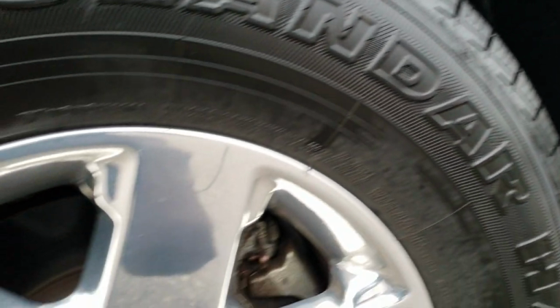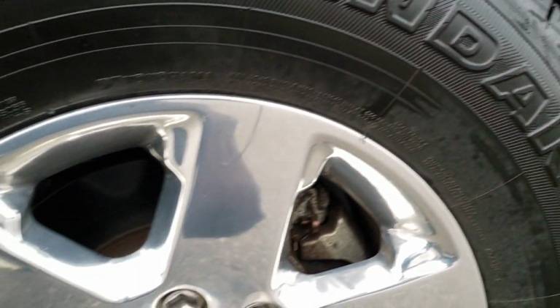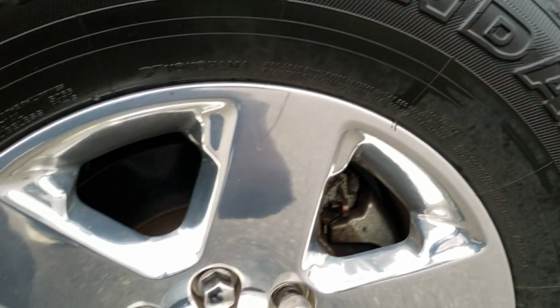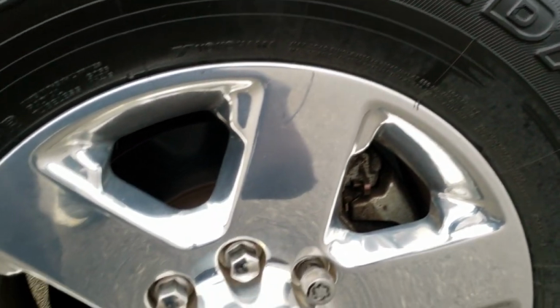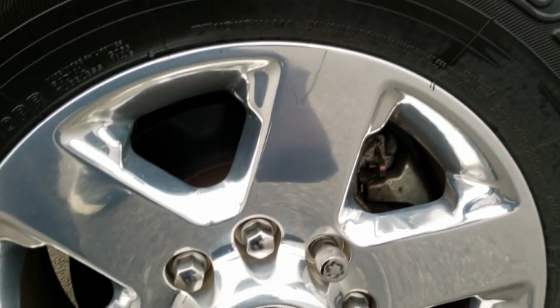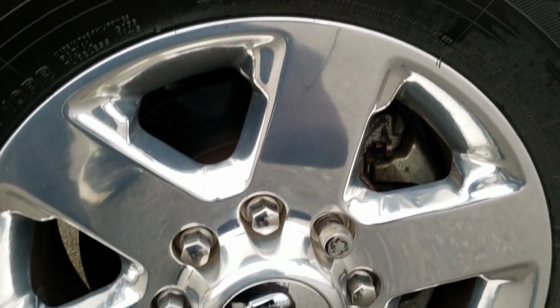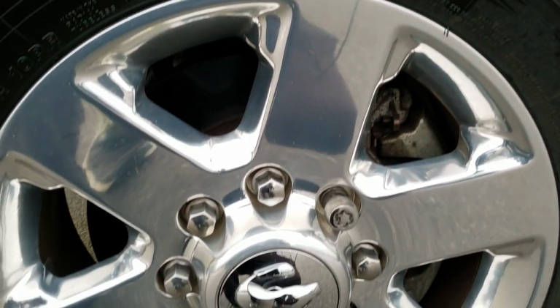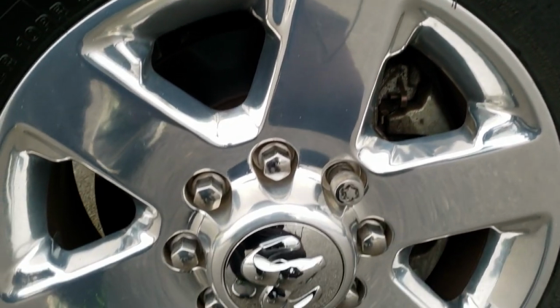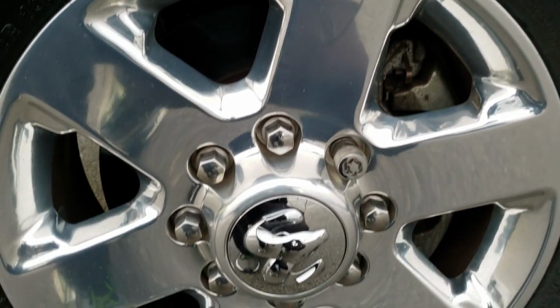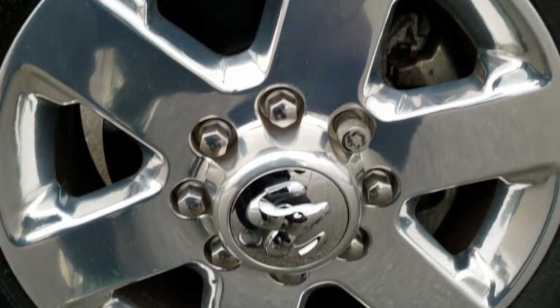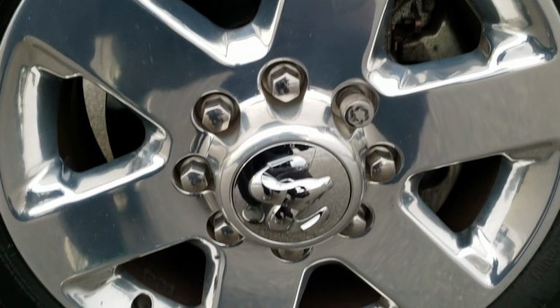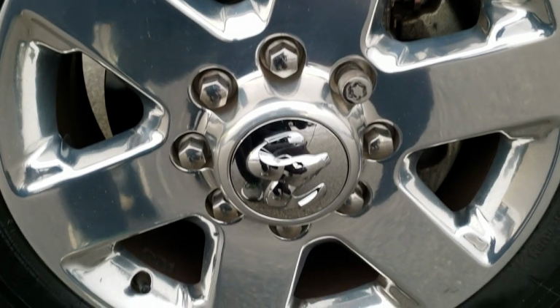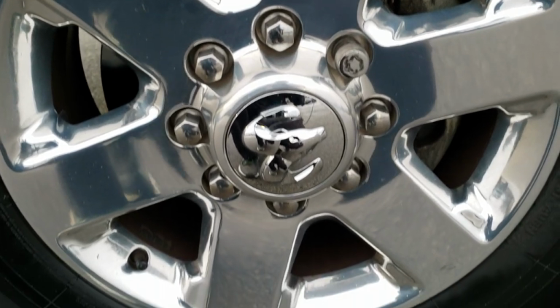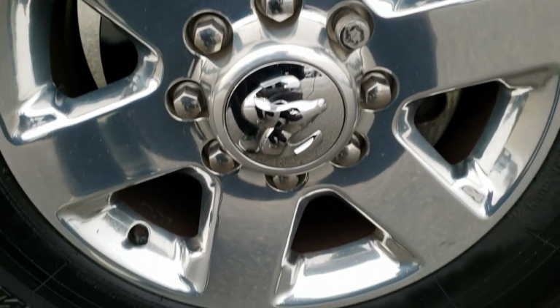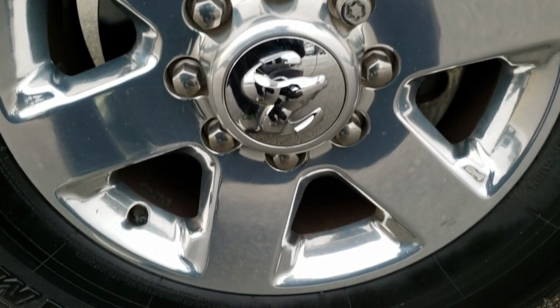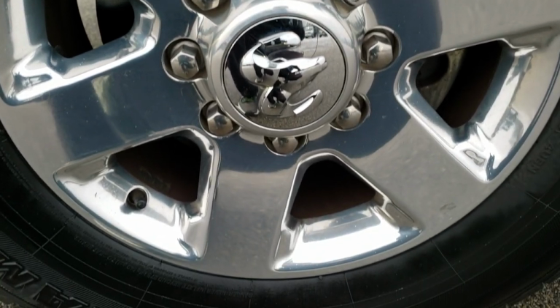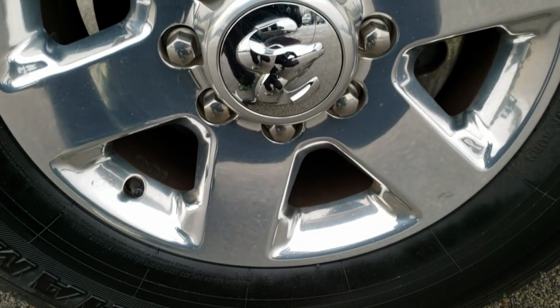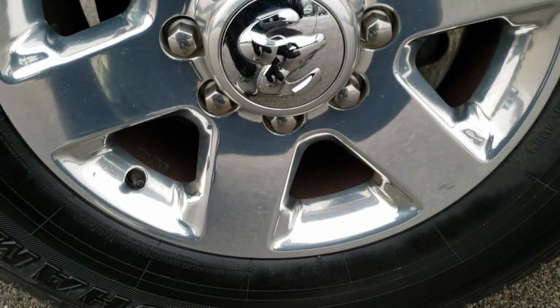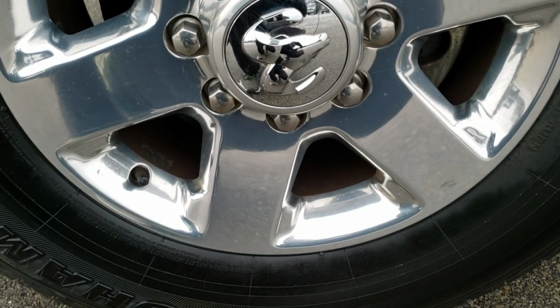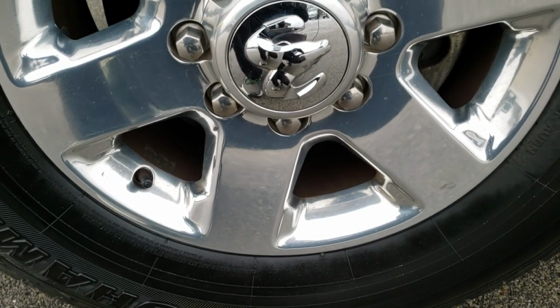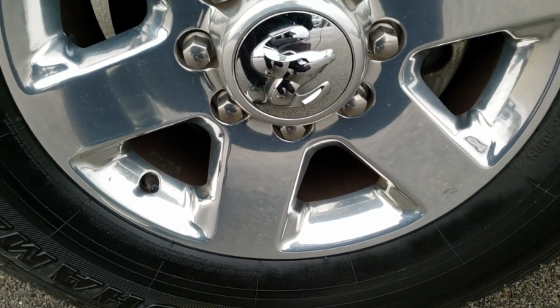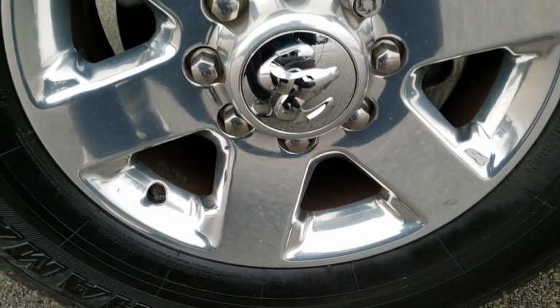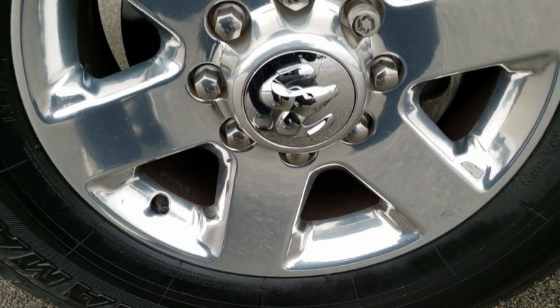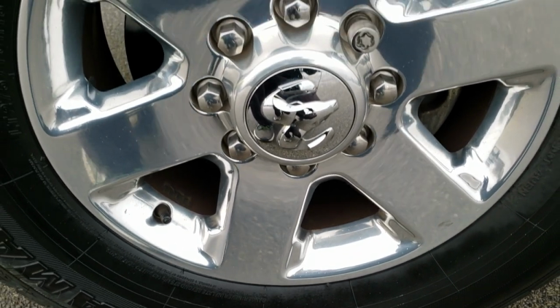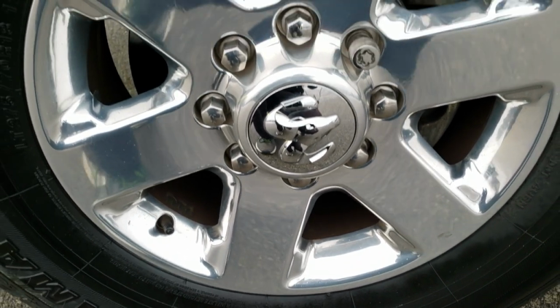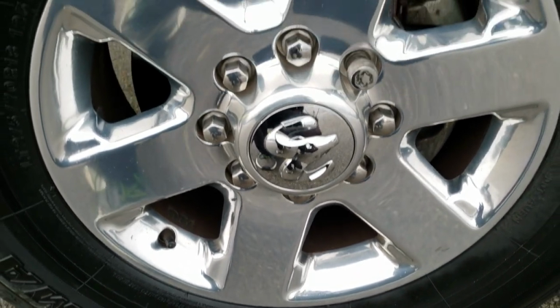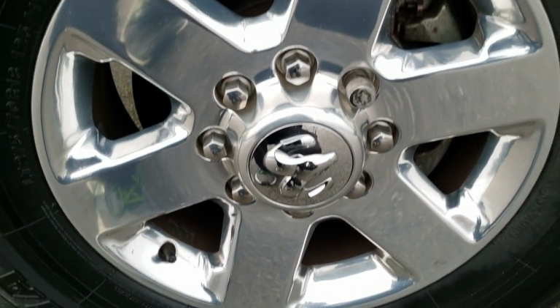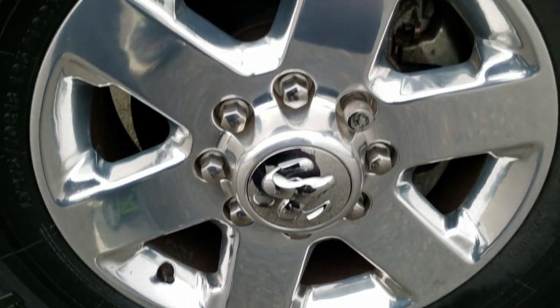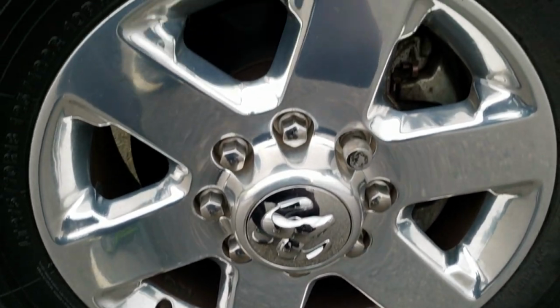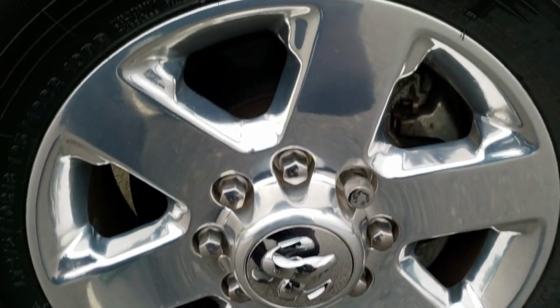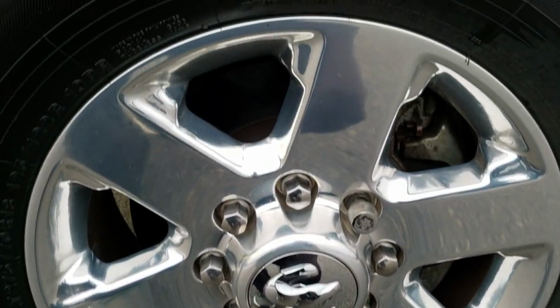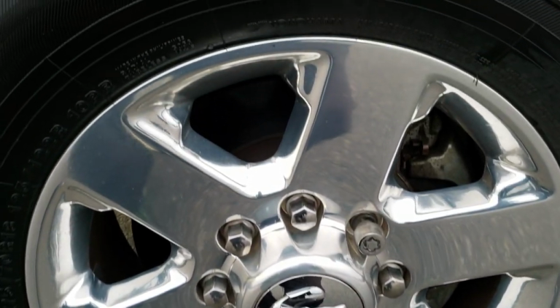If you'd like to check out more photos of this truck, in the upper right hand part of your screen is a link right to our website, so click that and check us out there.